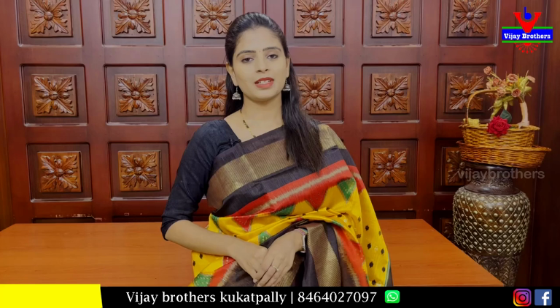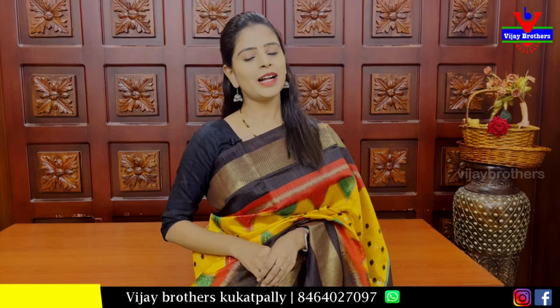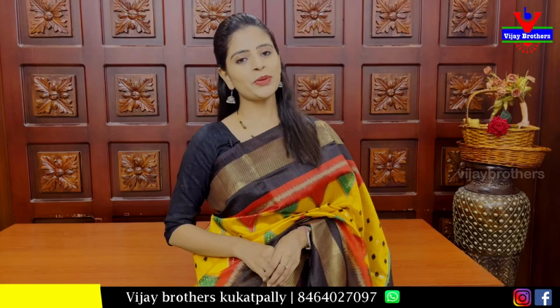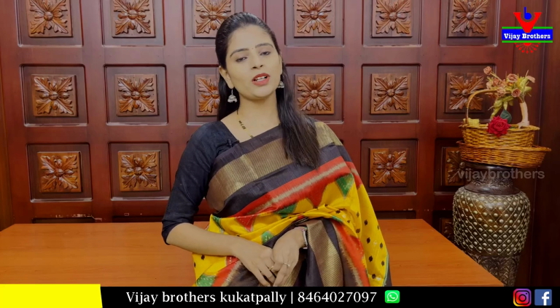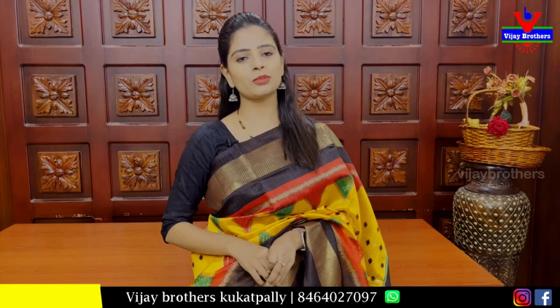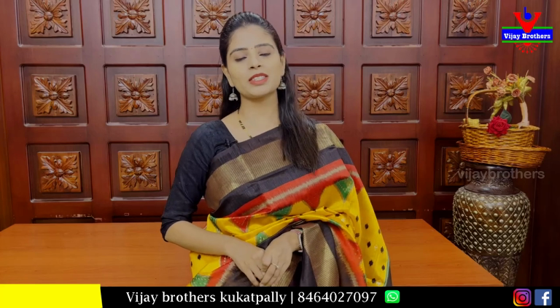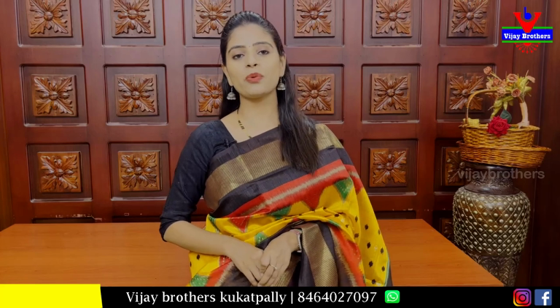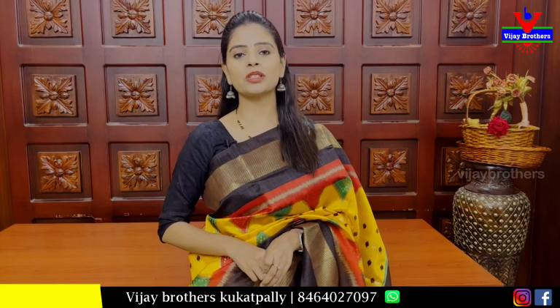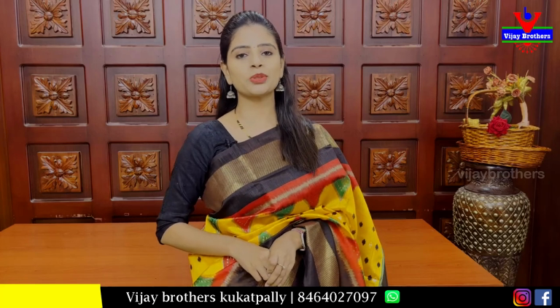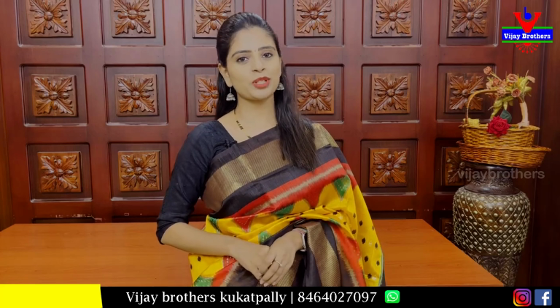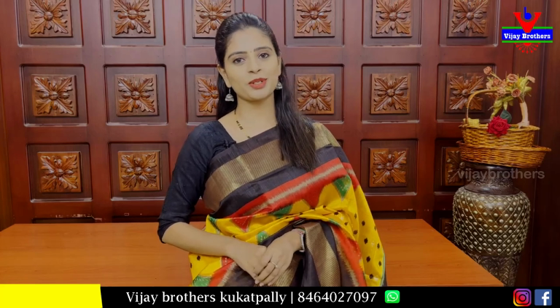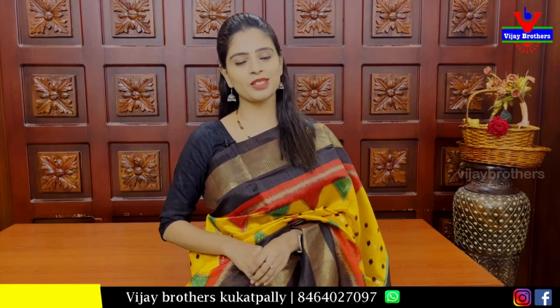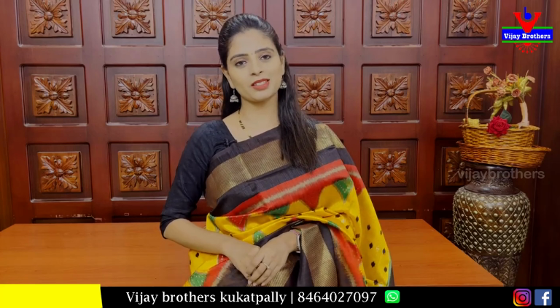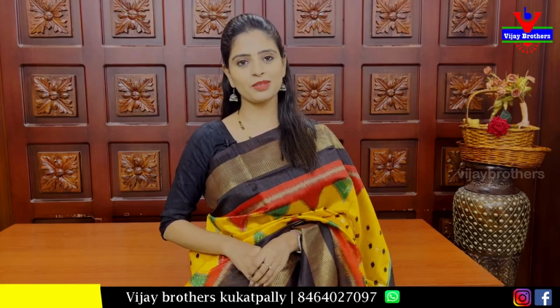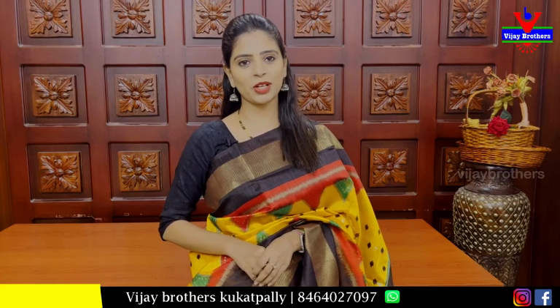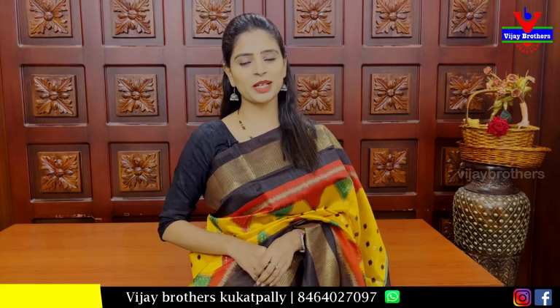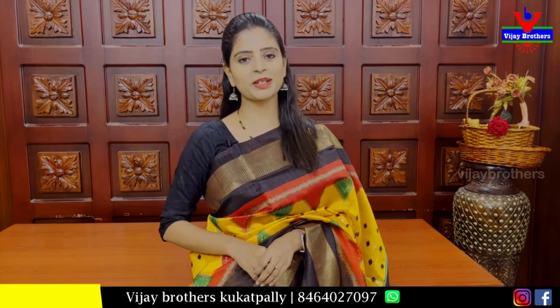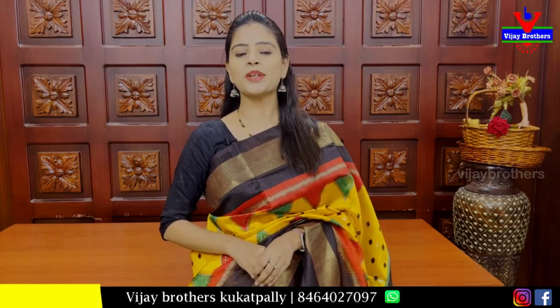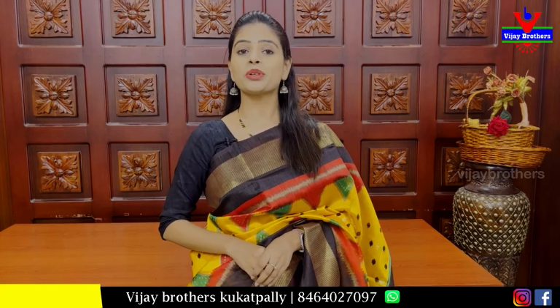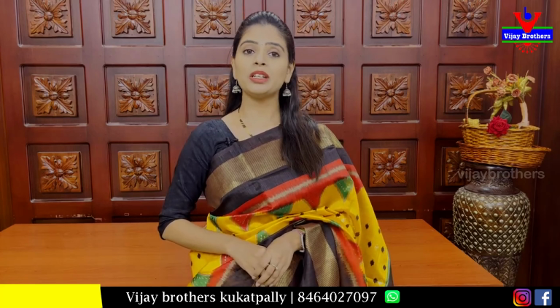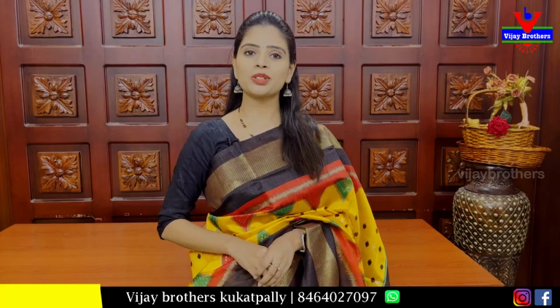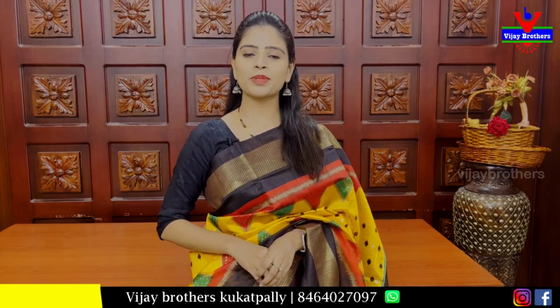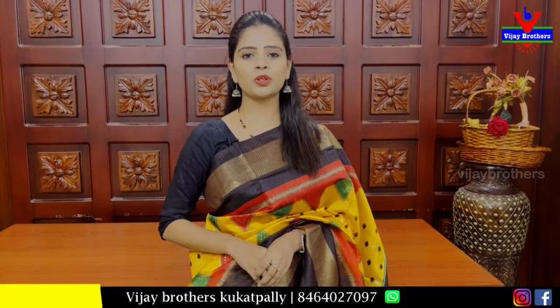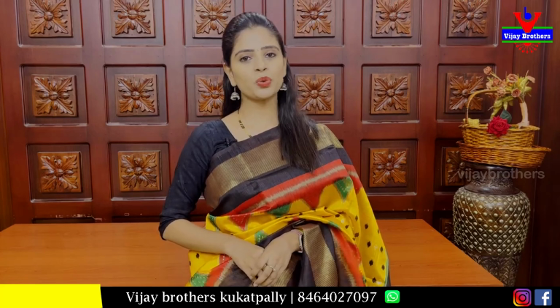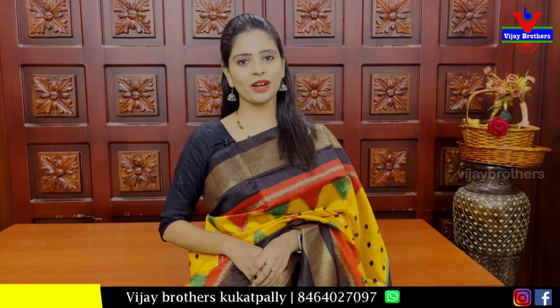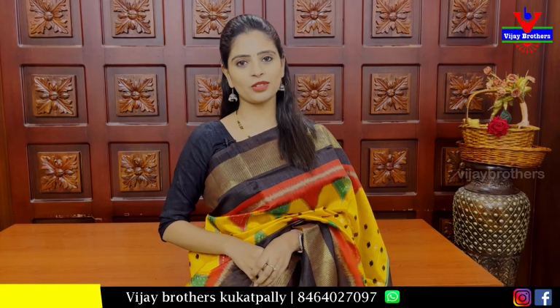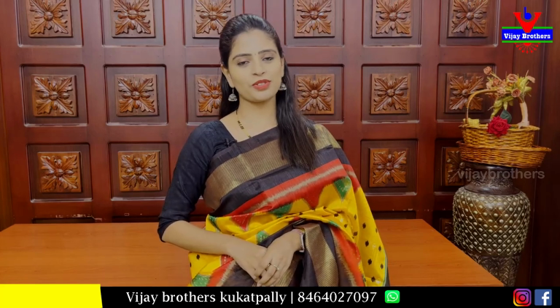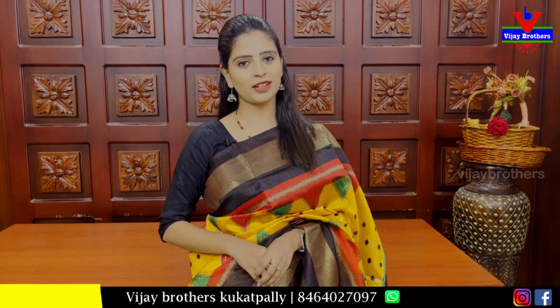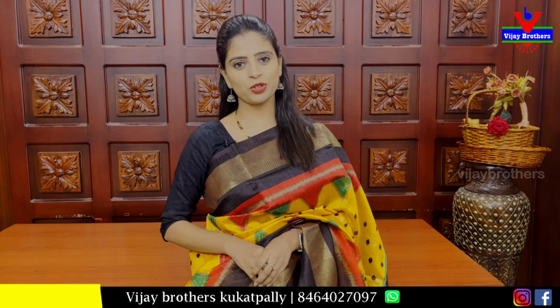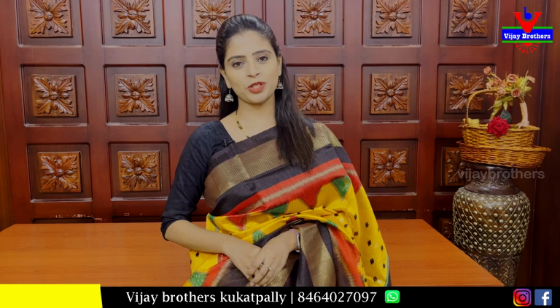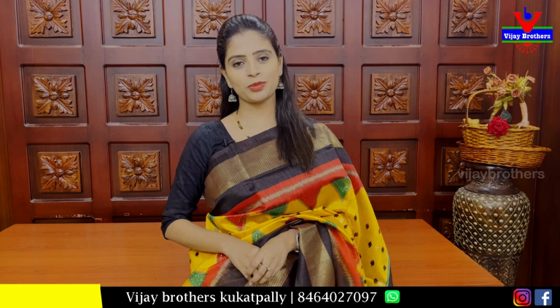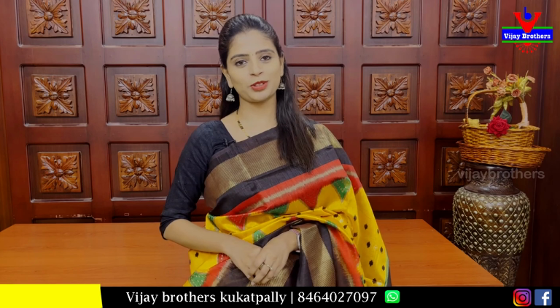Hello all, Namaste. Welcome to Ujjah Brothers. This is Monica. In this episode, we will have two varieties of saree to go through.